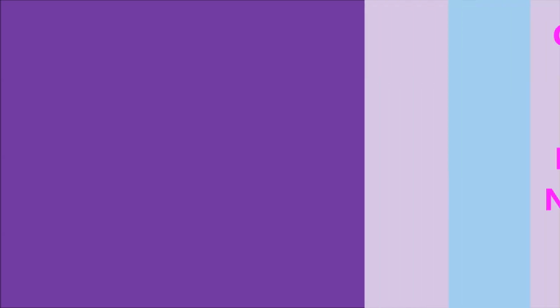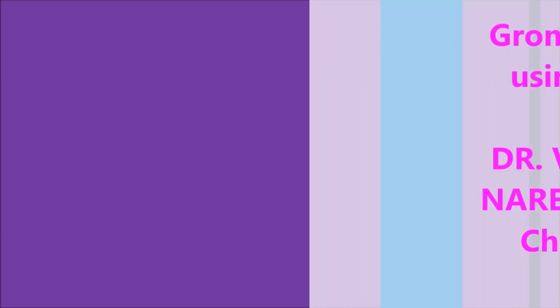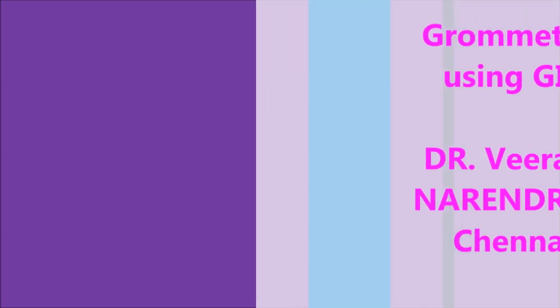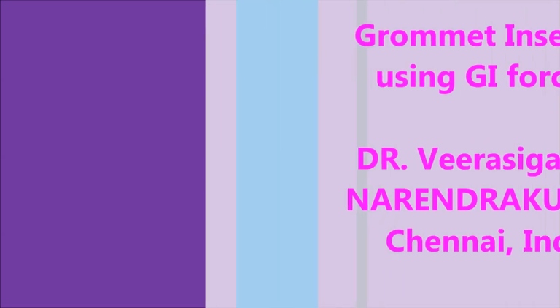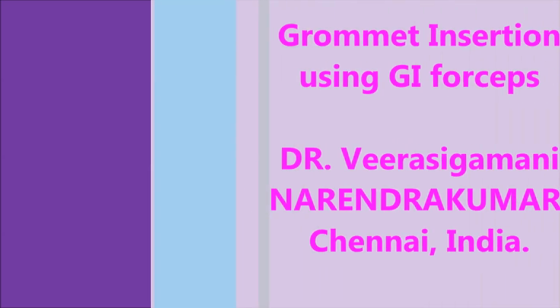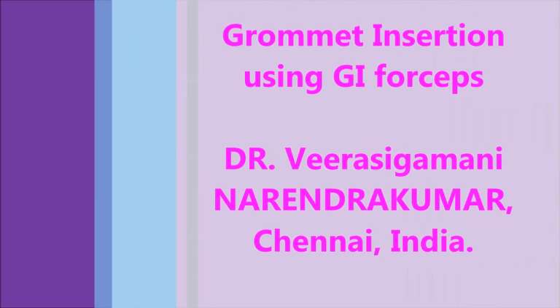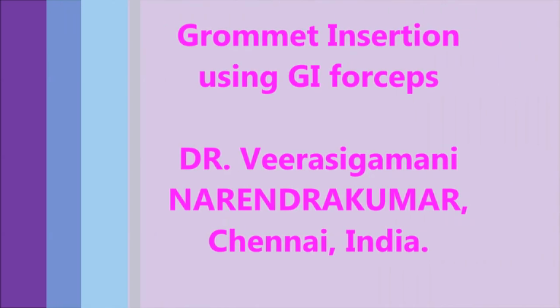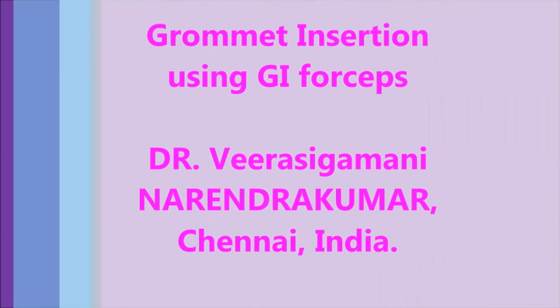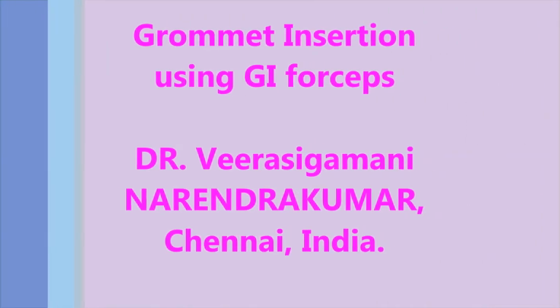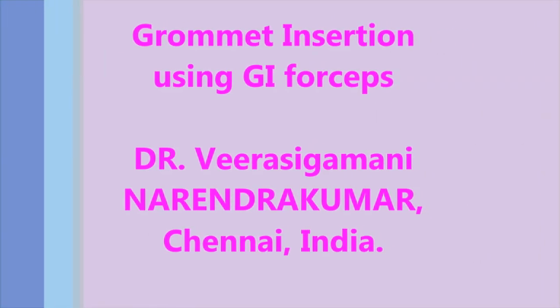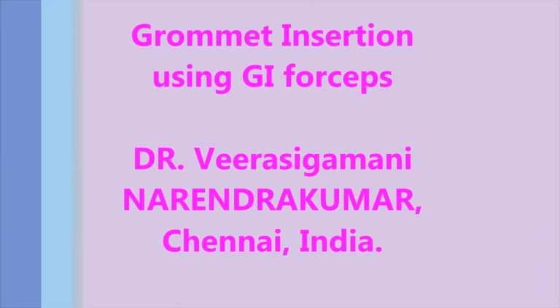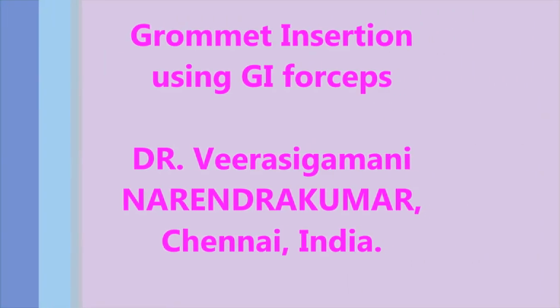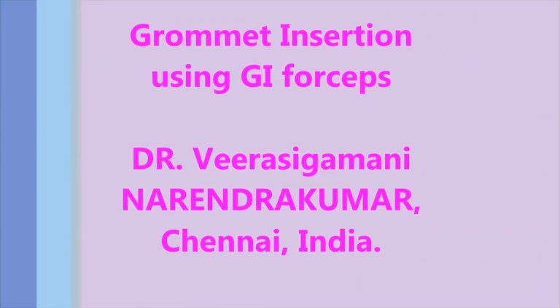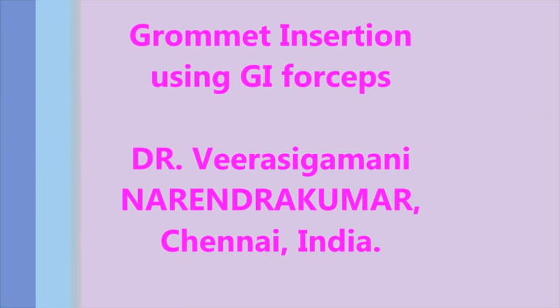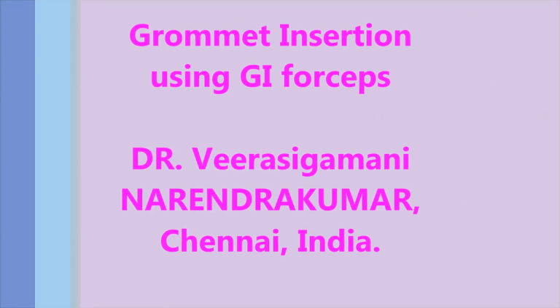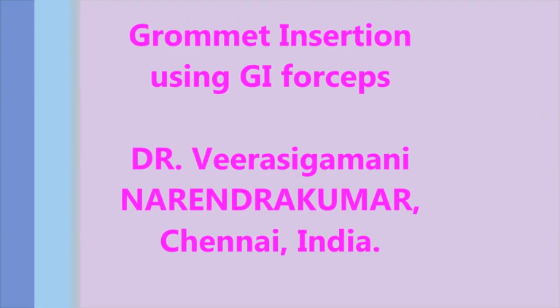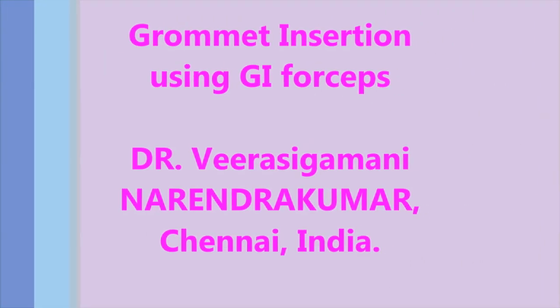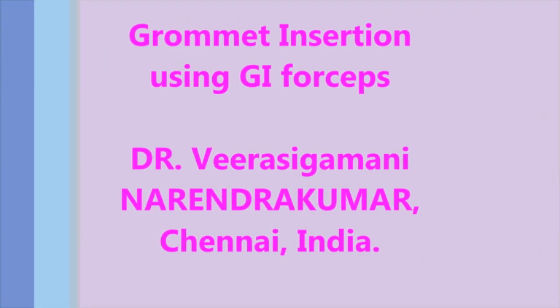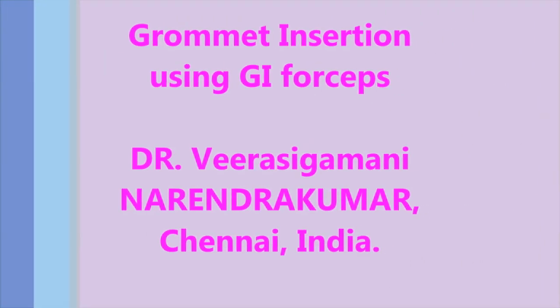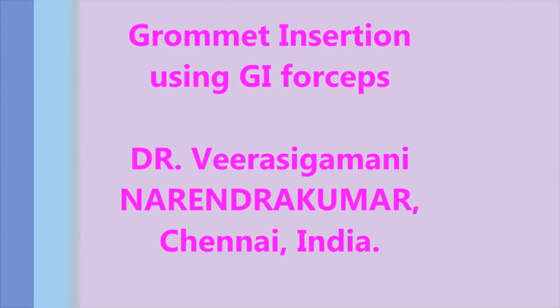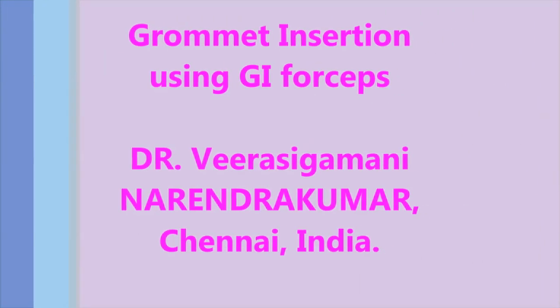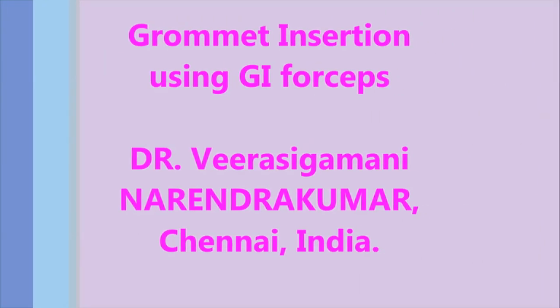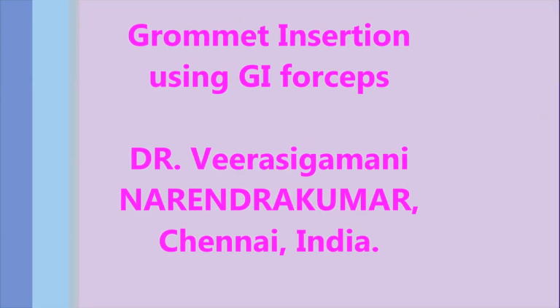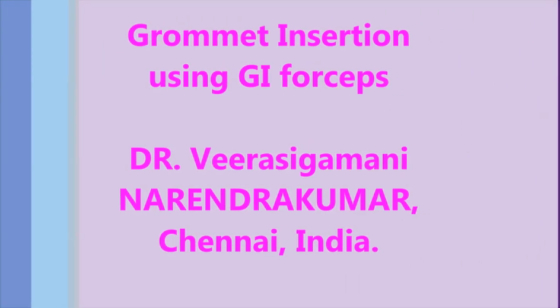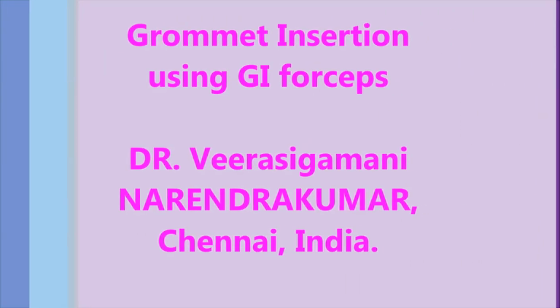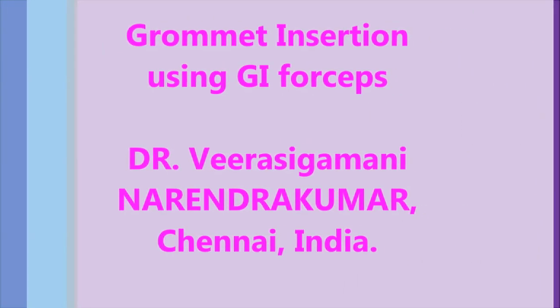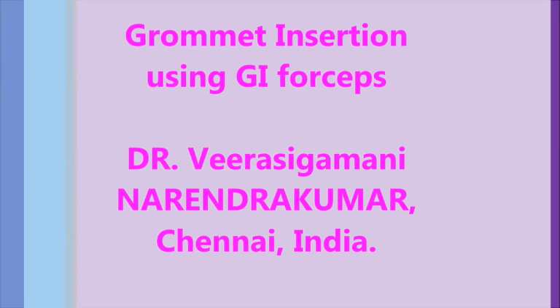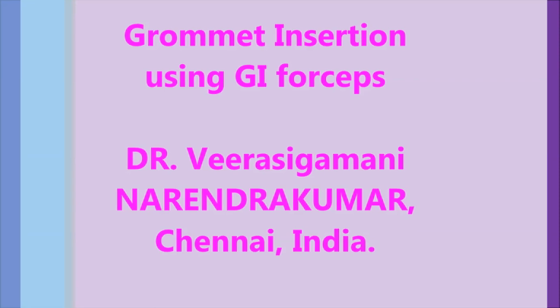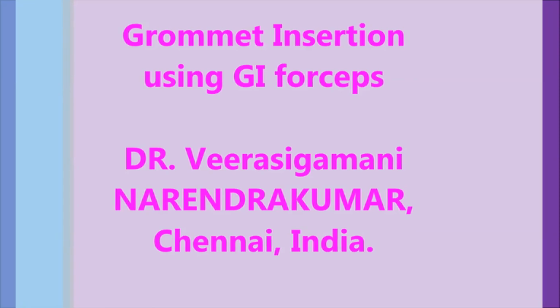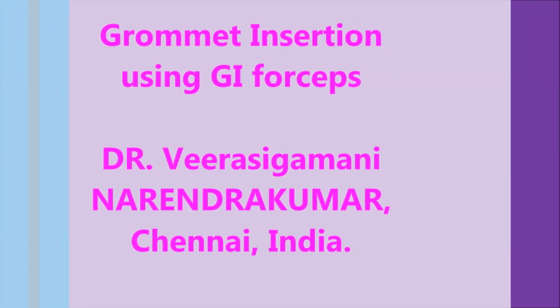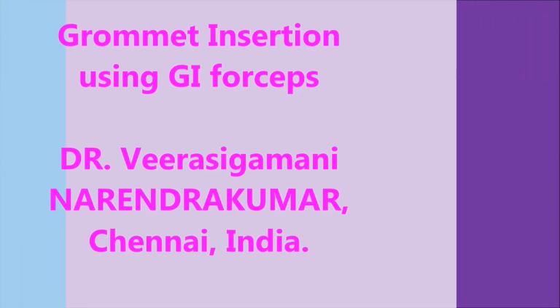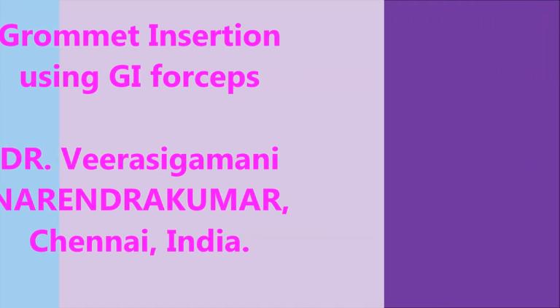Hi everyone, I am Dr. Narendra Kumar from Chennai, going to demonstrate grommet insertion using GI forceps.